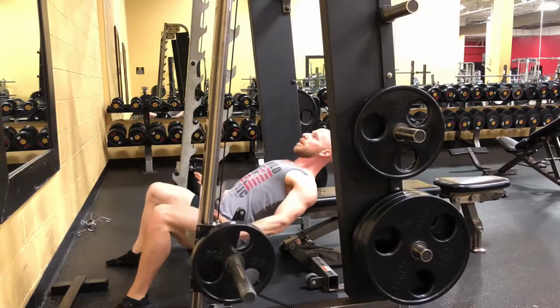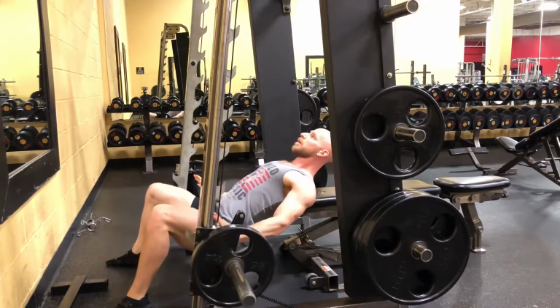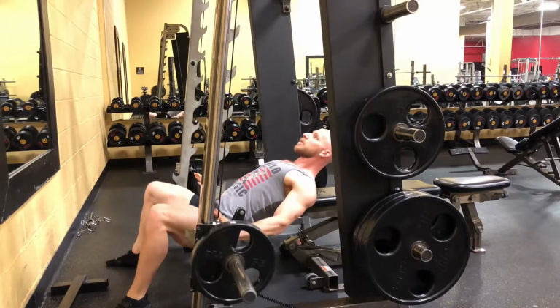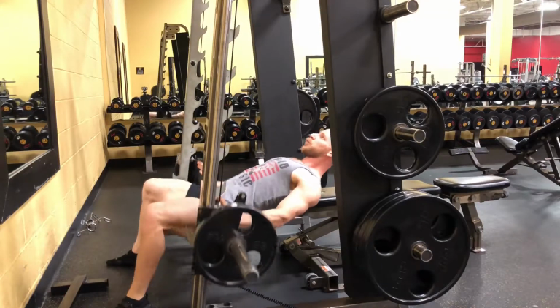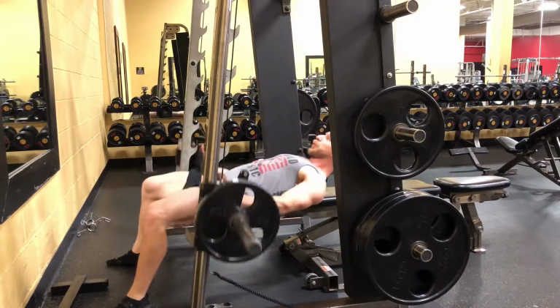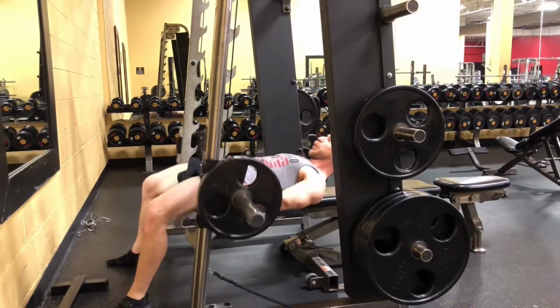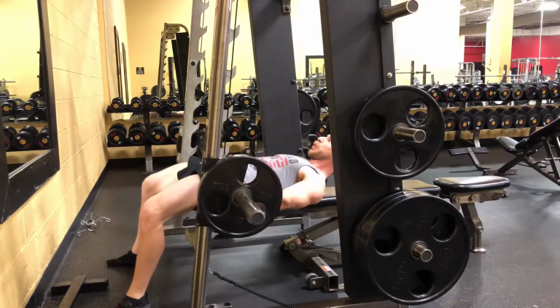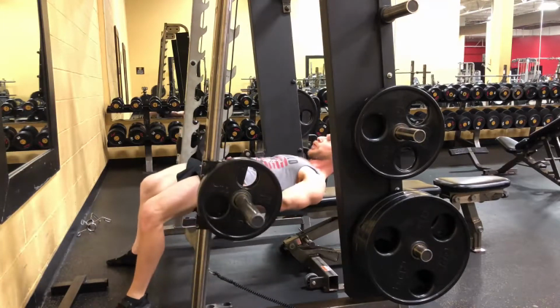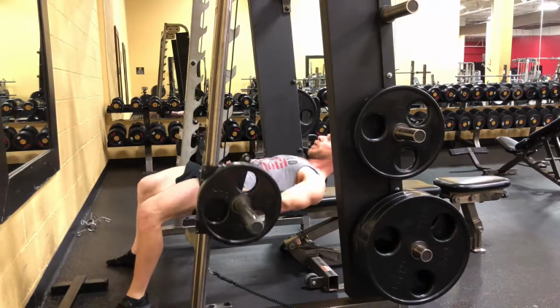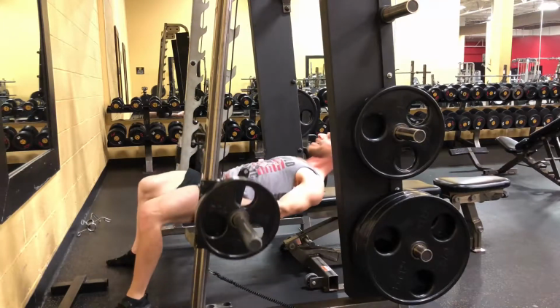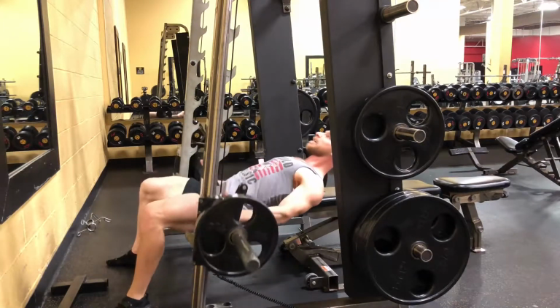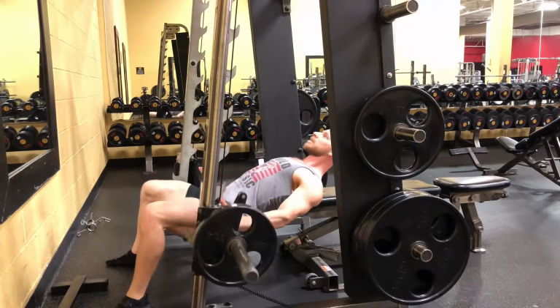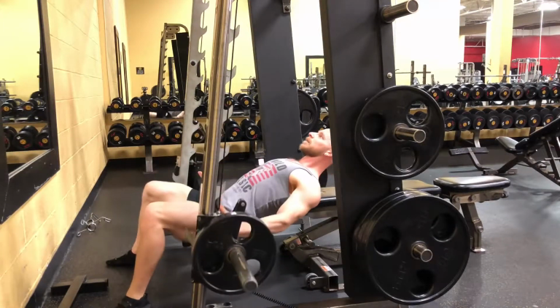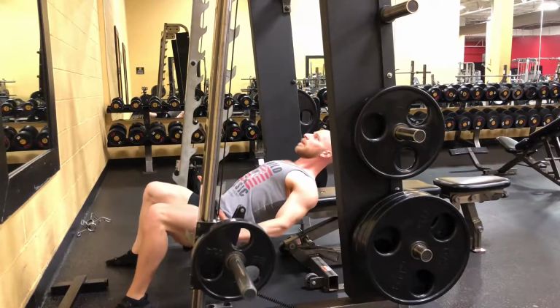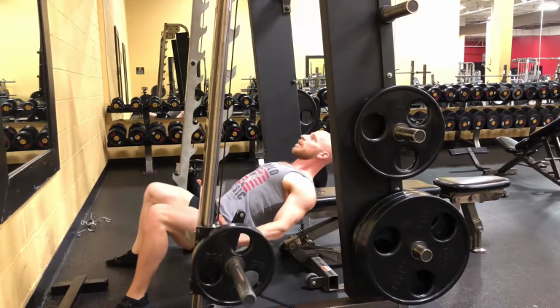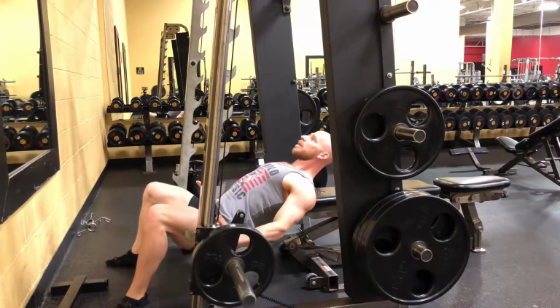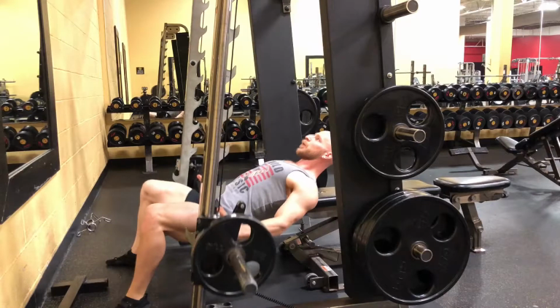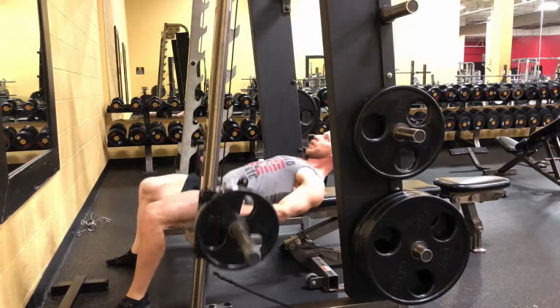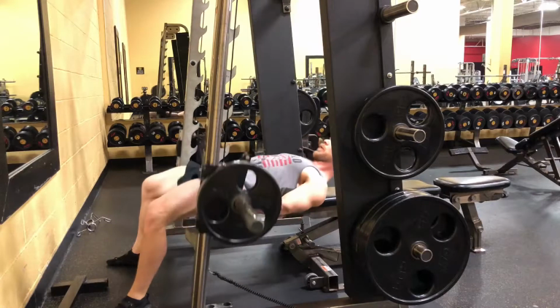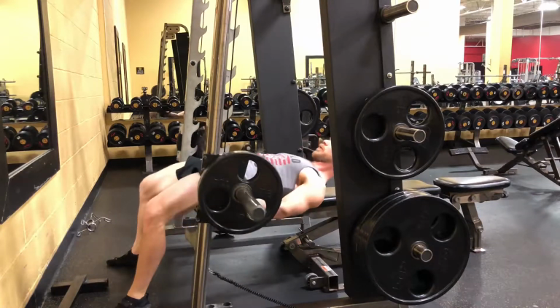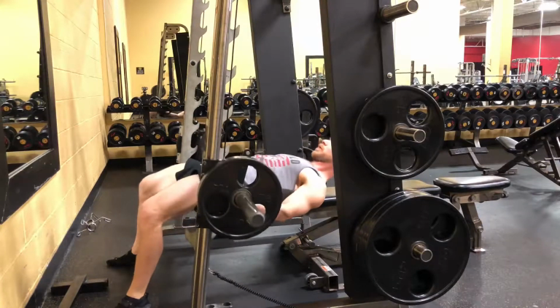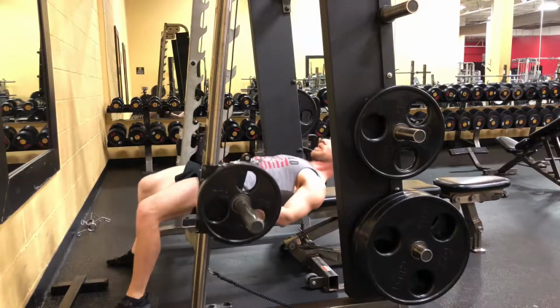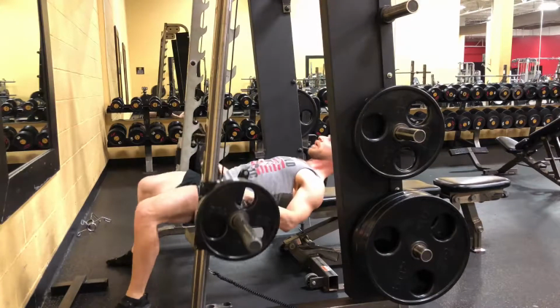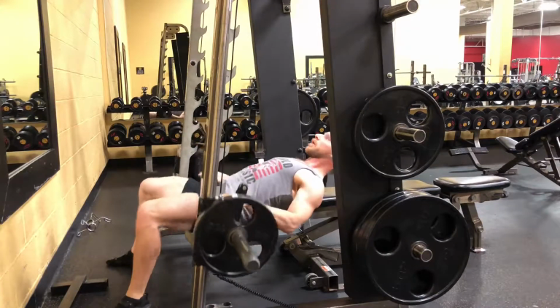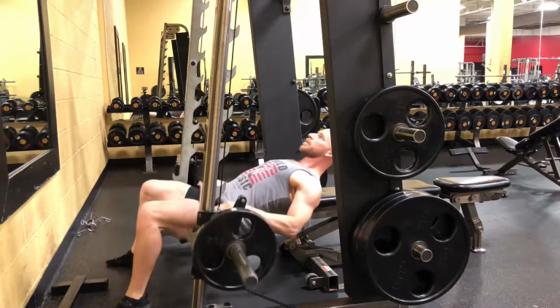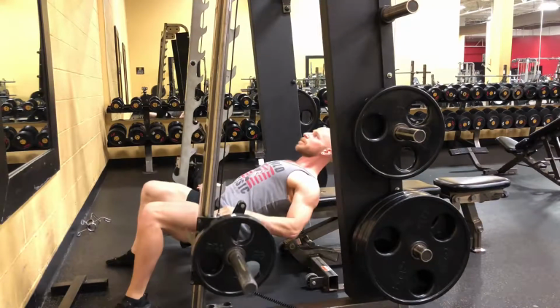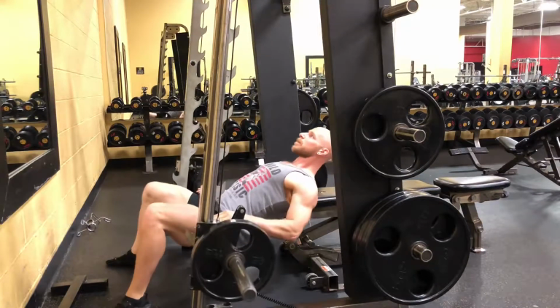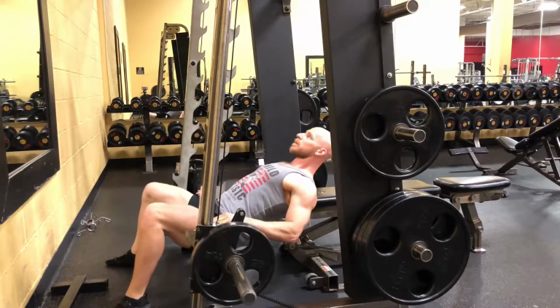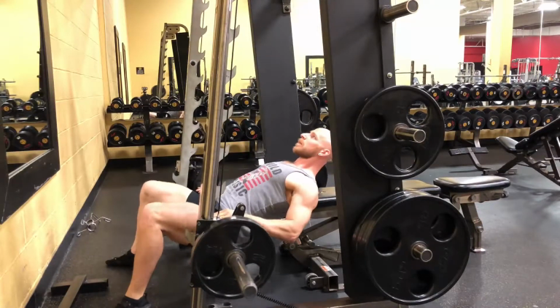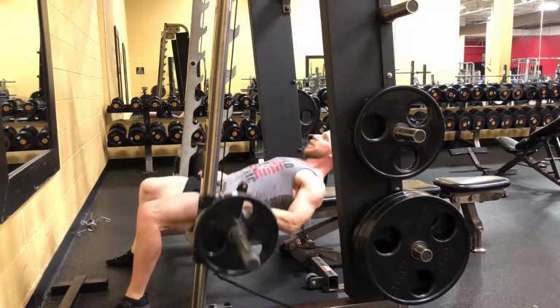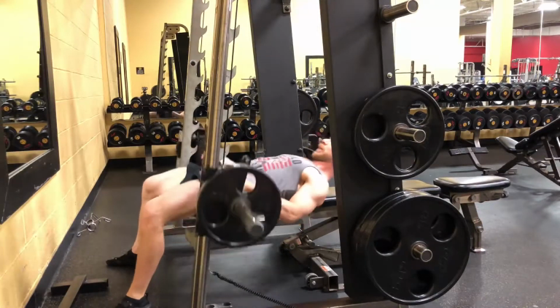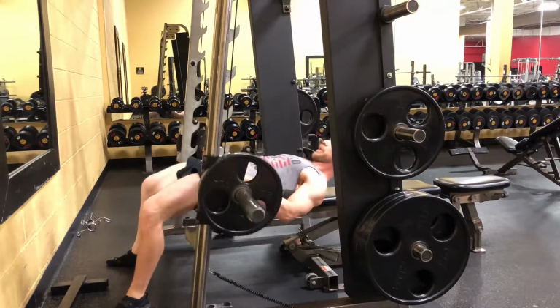Make sure to descend slowly, thrust upwards quickly, and squeeze your glutes at the top. Driving through the heels.